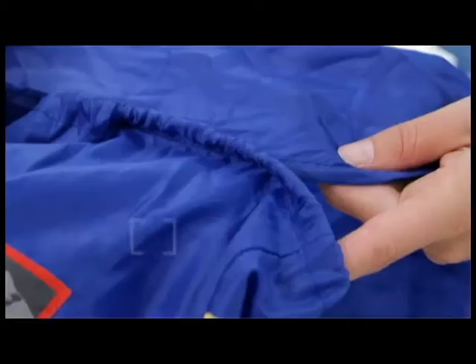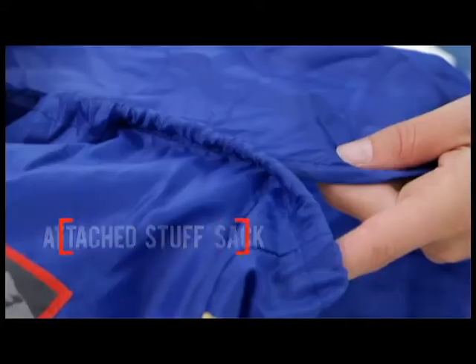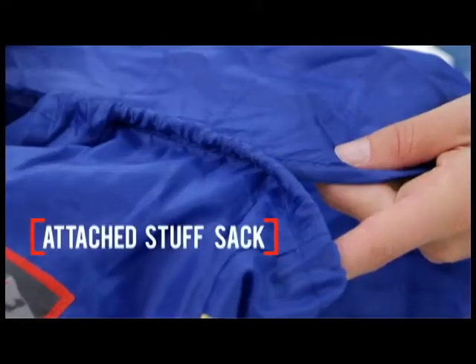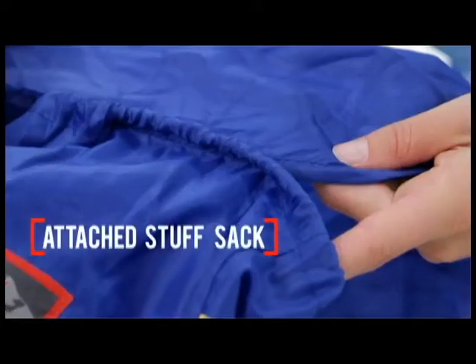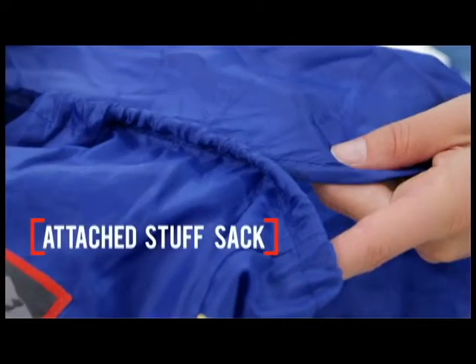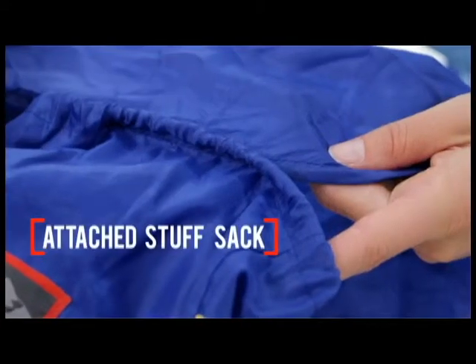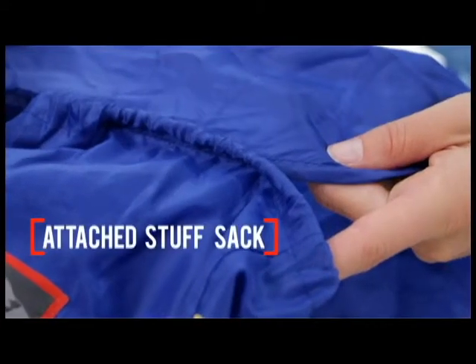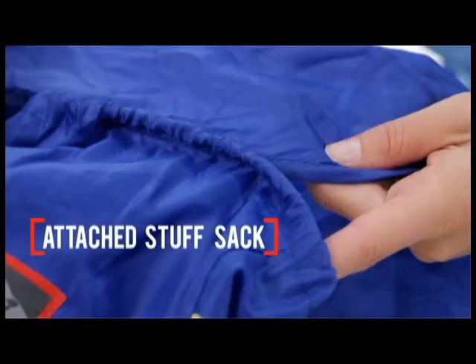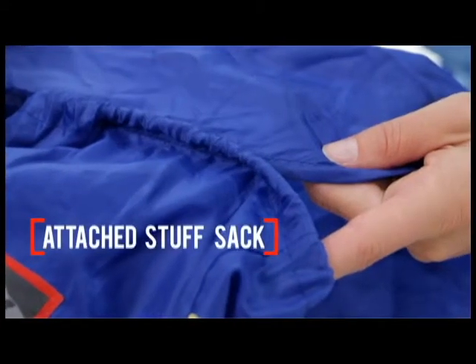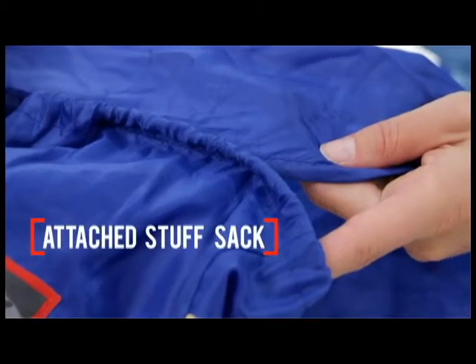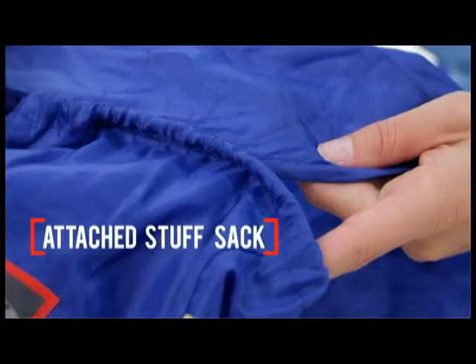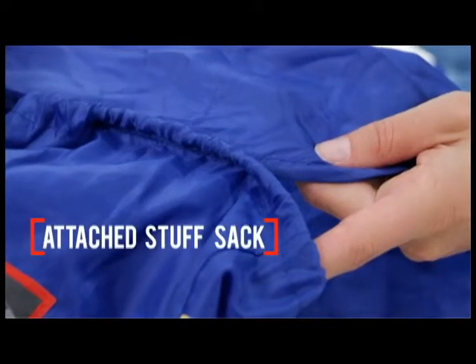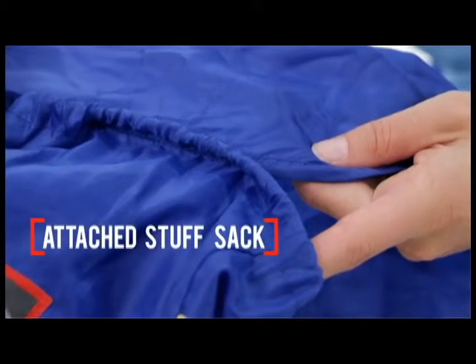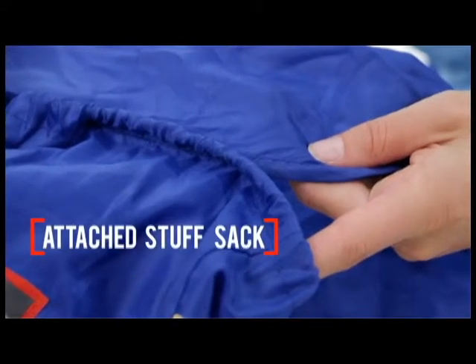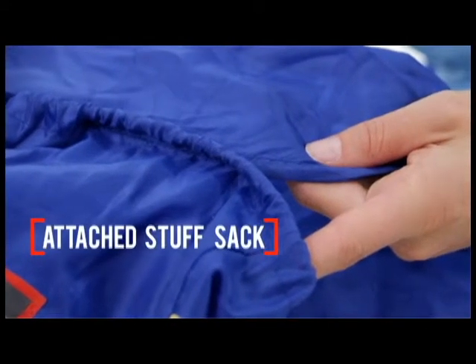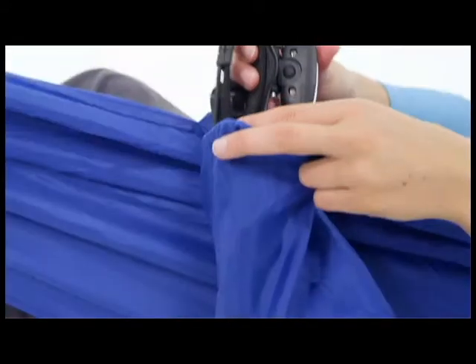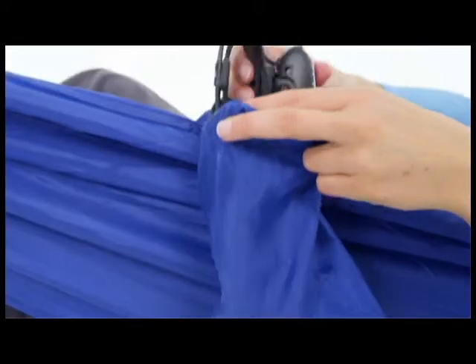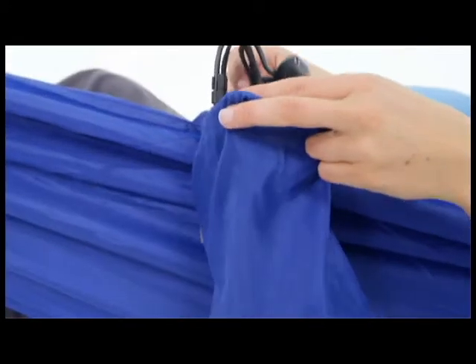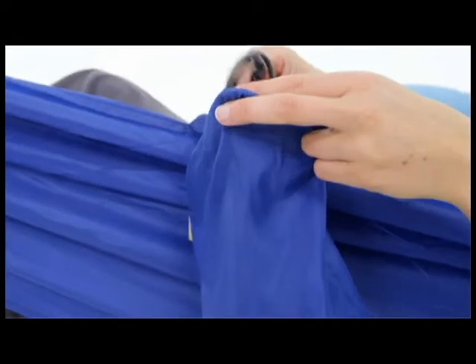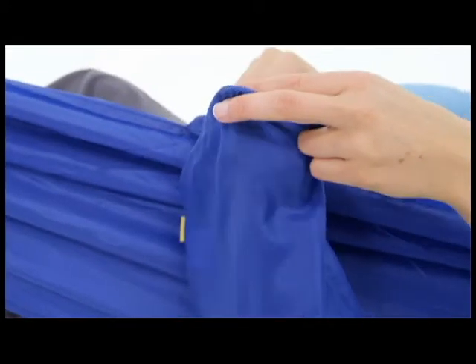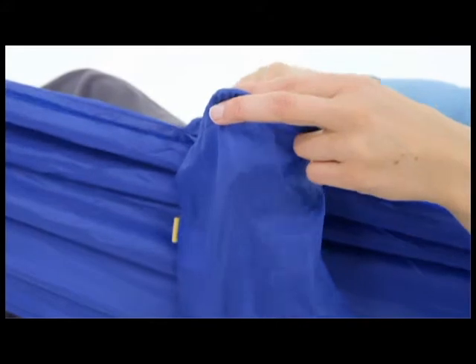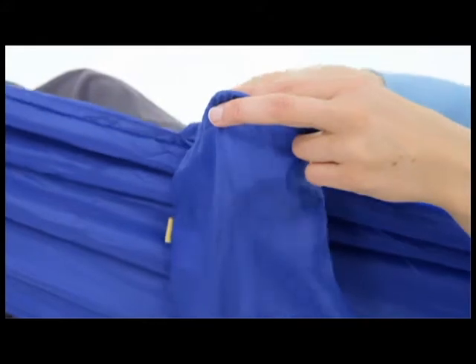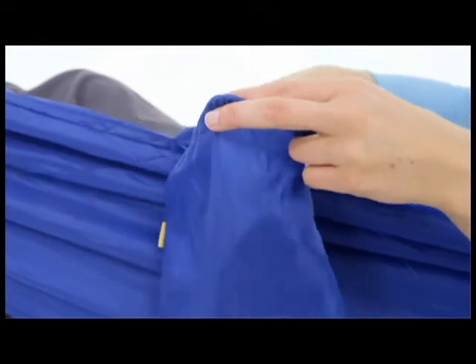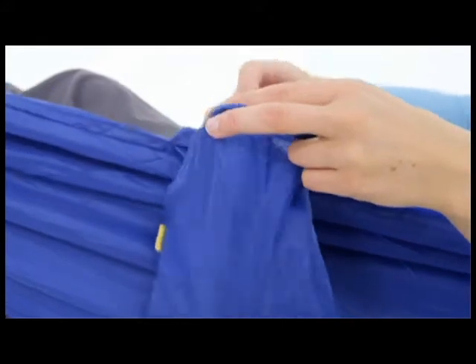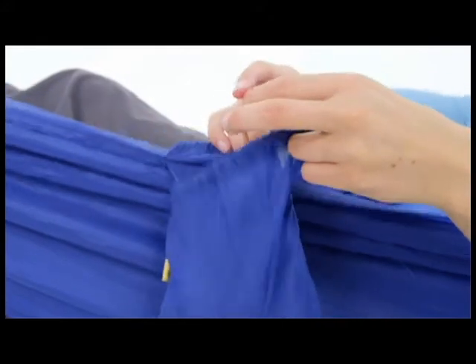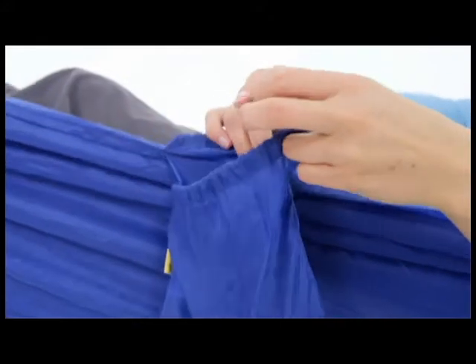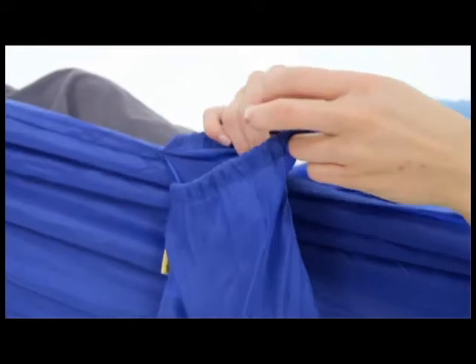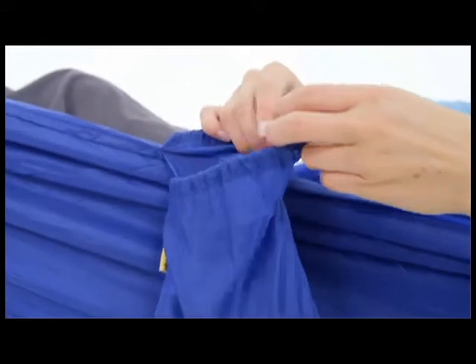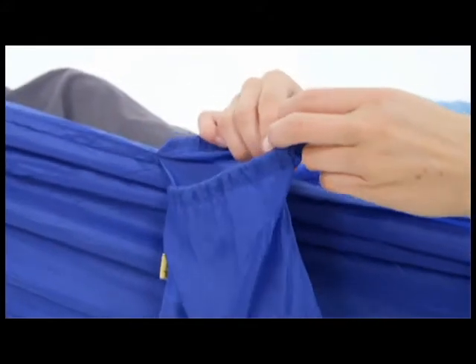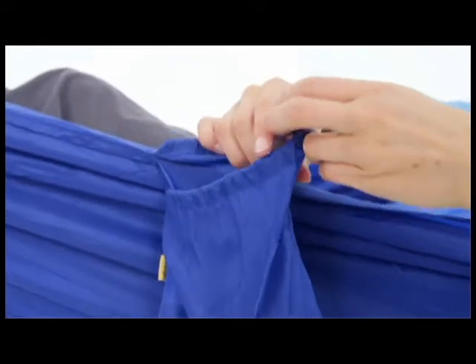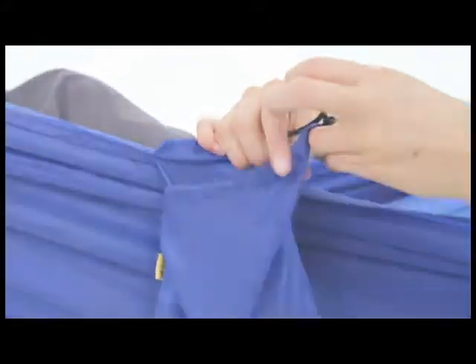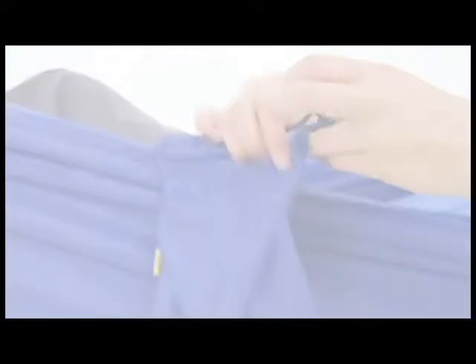The stuff sack is sewn on at the side, so you won't lose it, plus it's a handy spot to keep your headlamp.